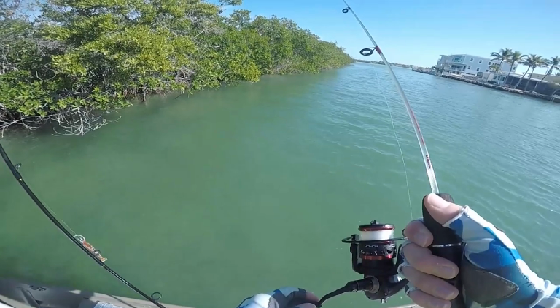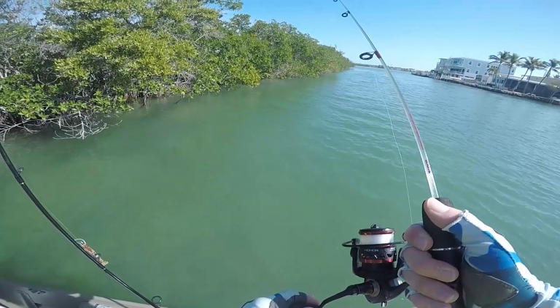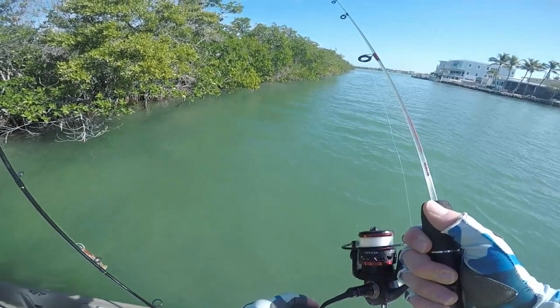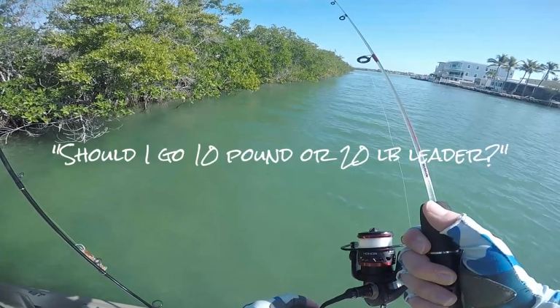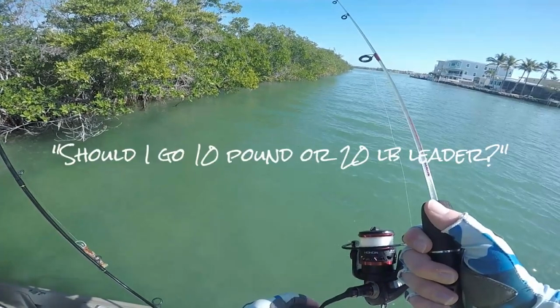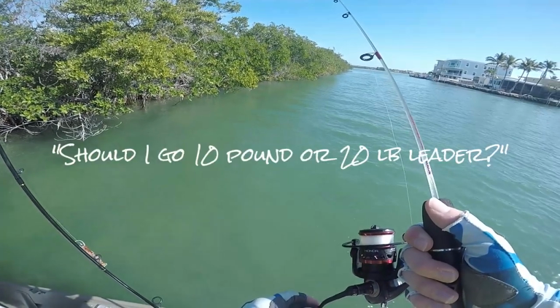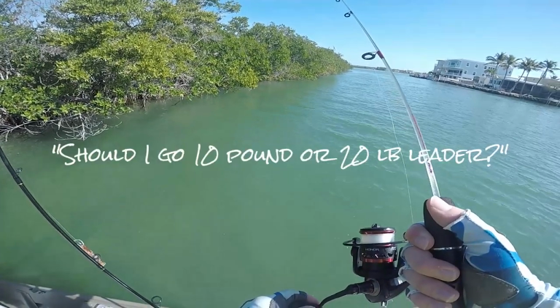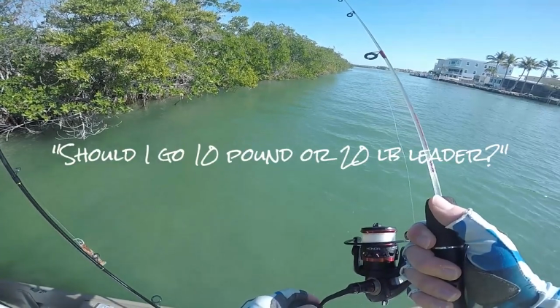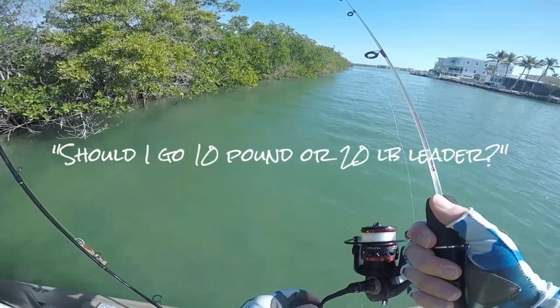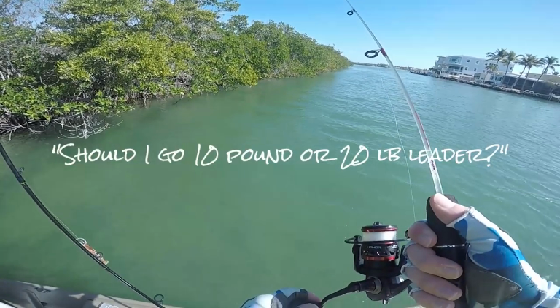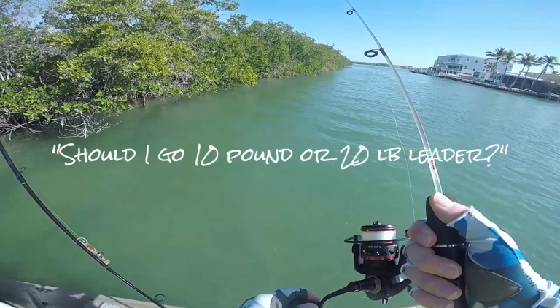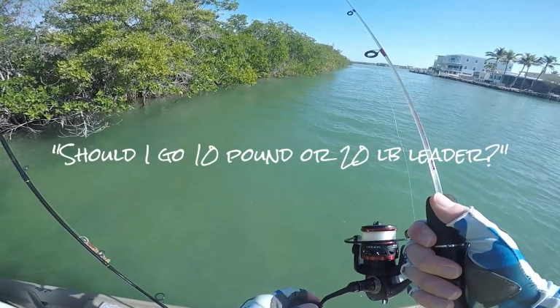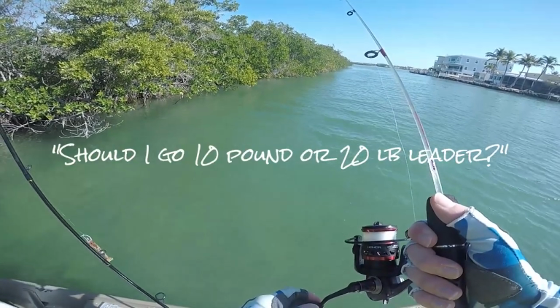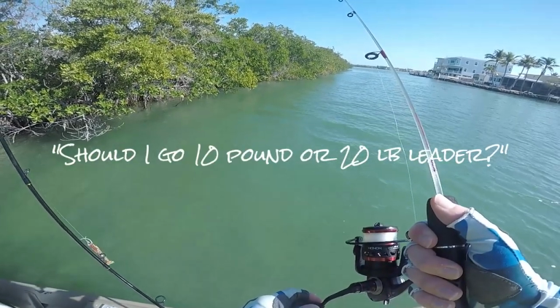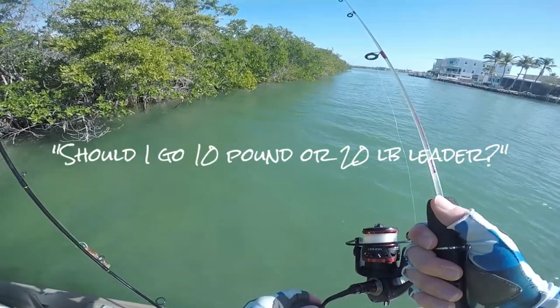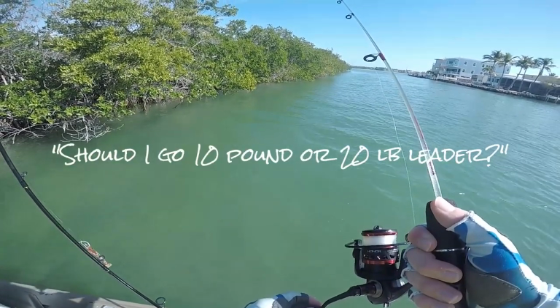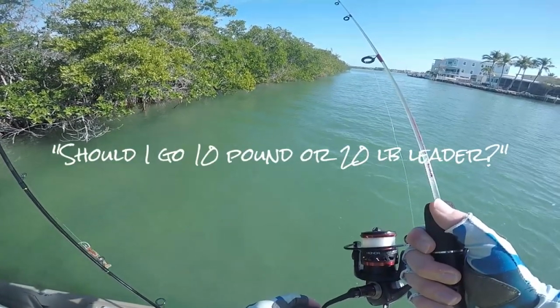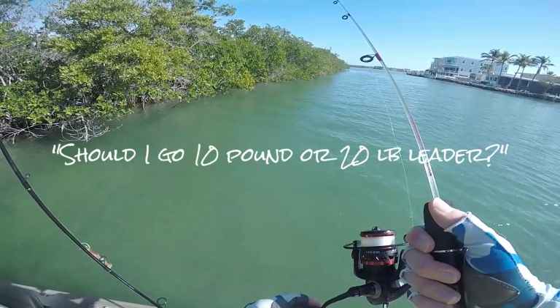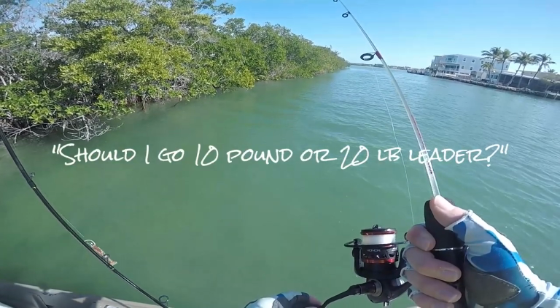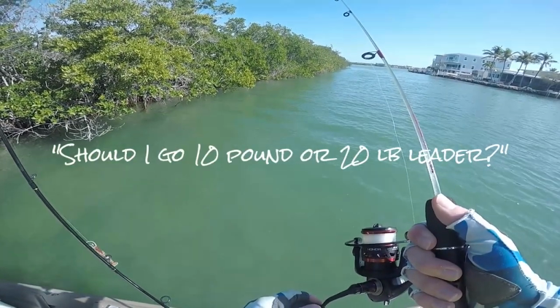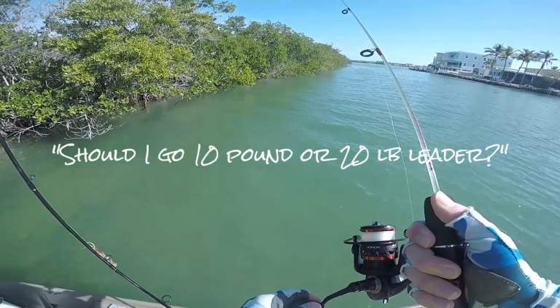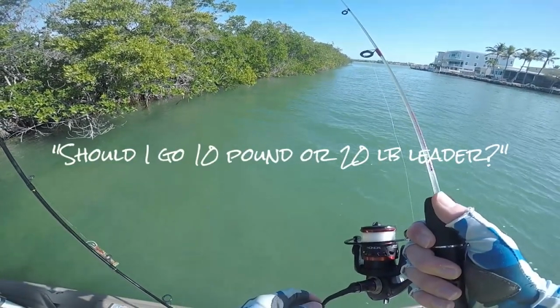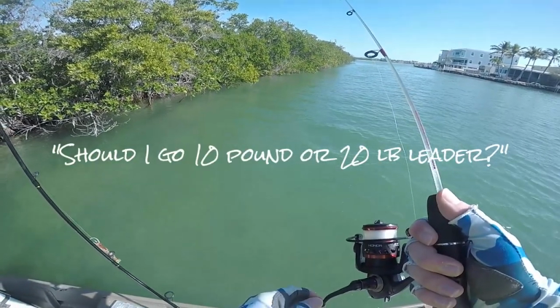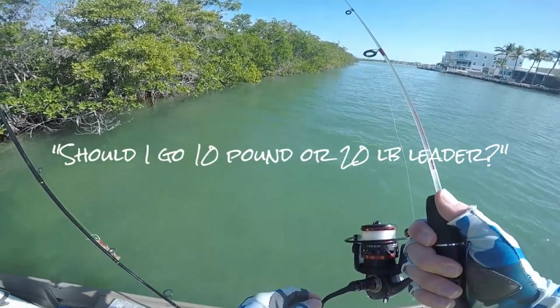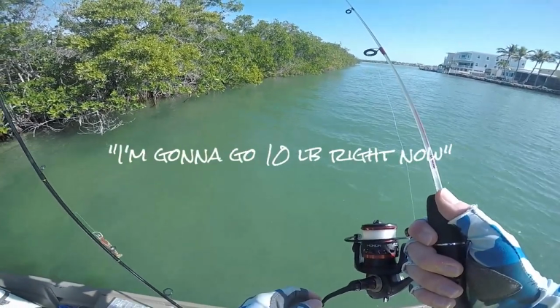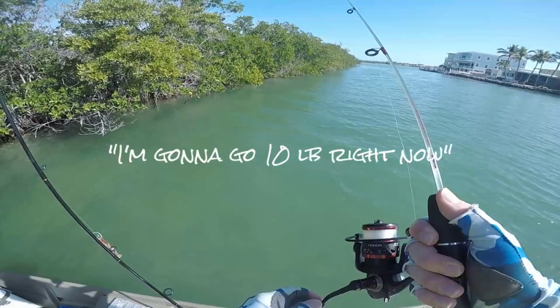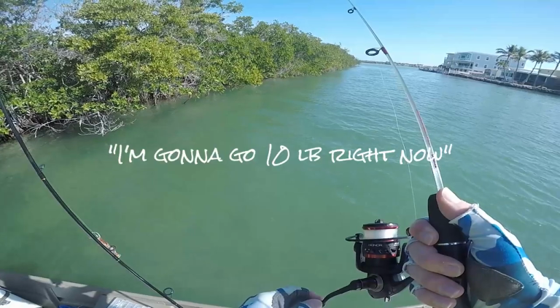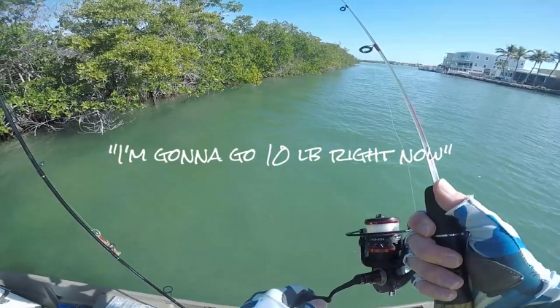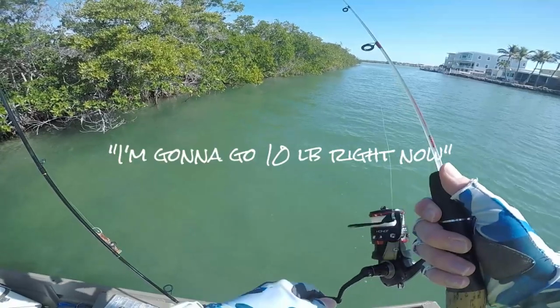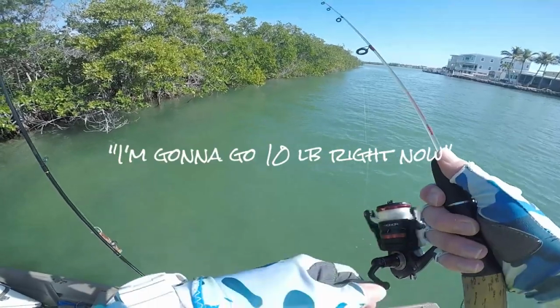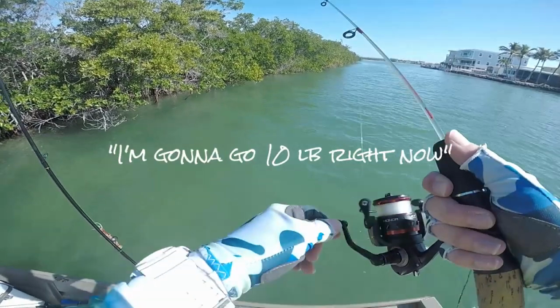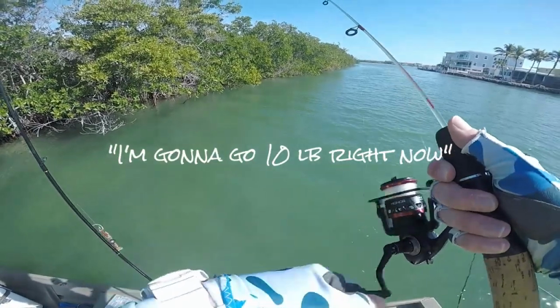10 pound — I'm gonna go 10 pound right now.